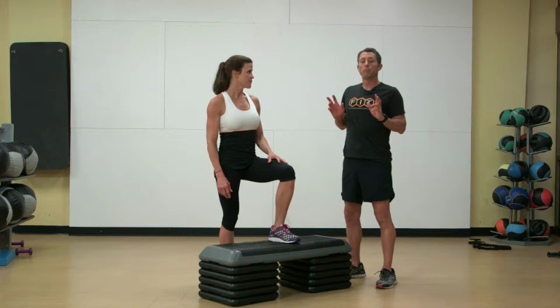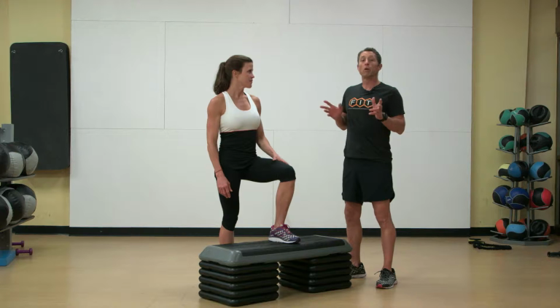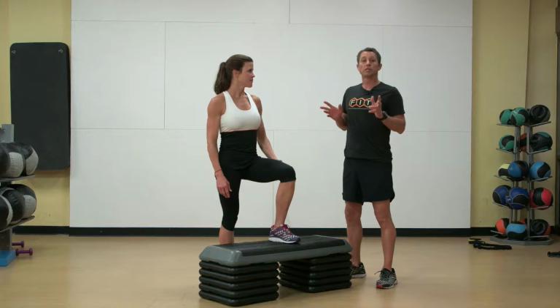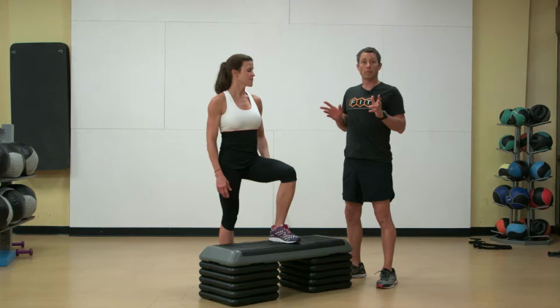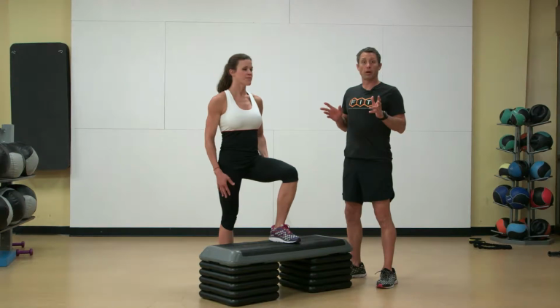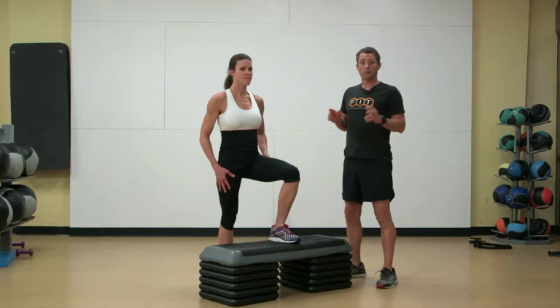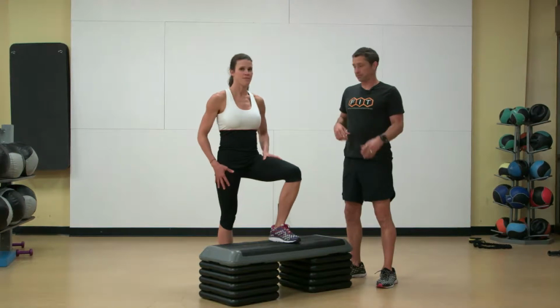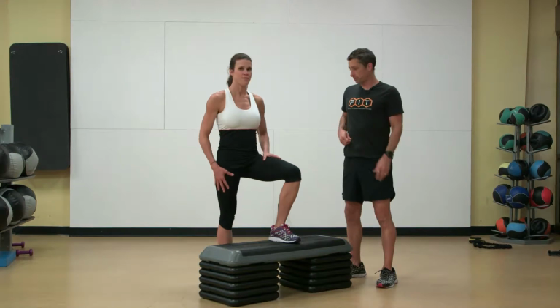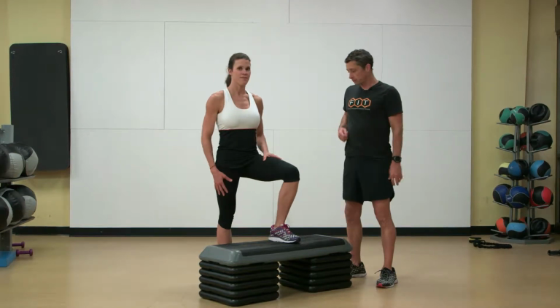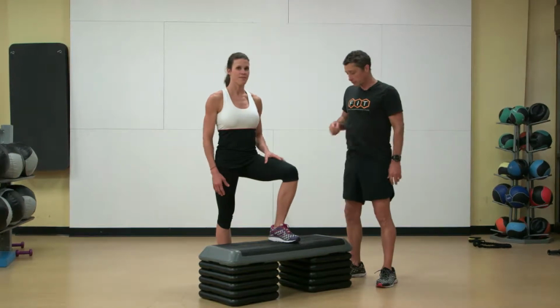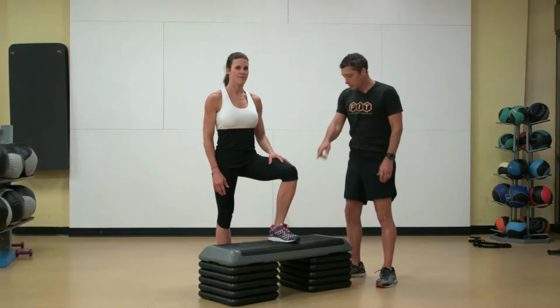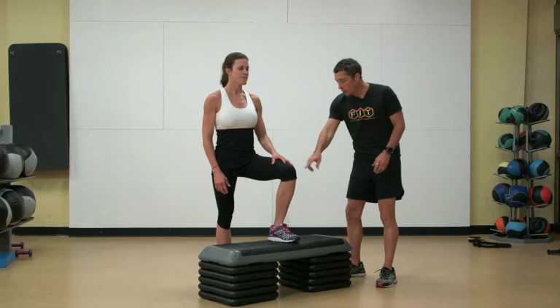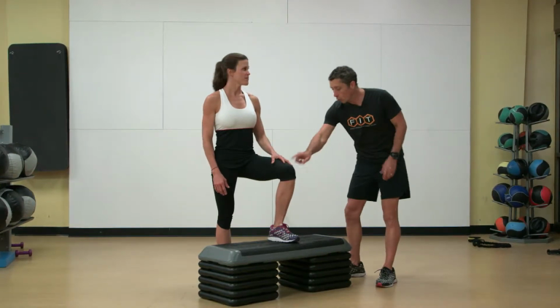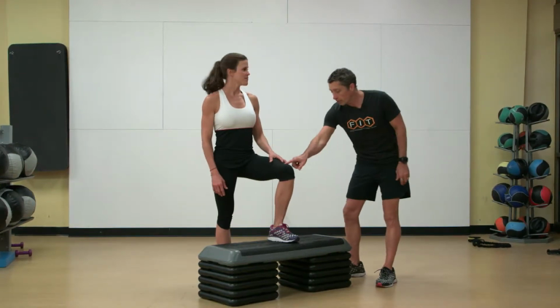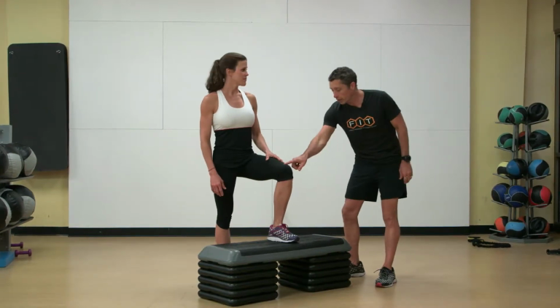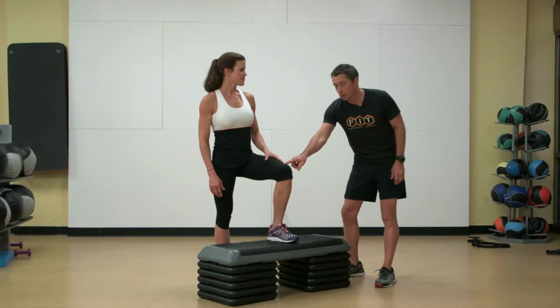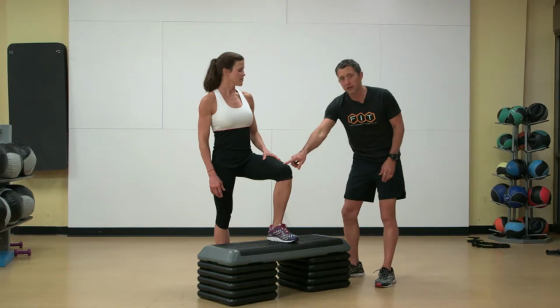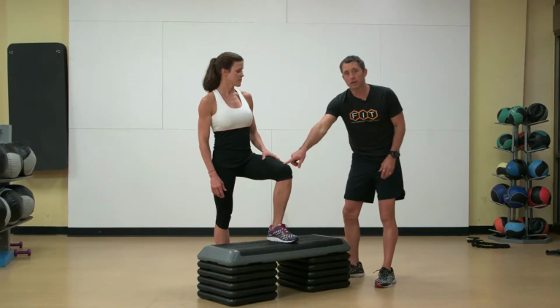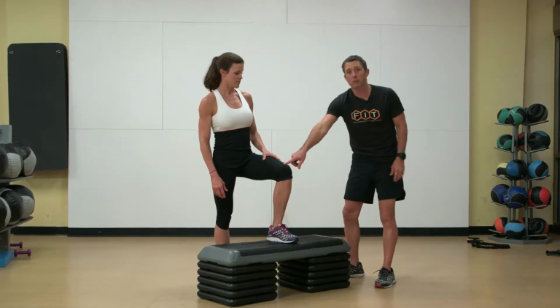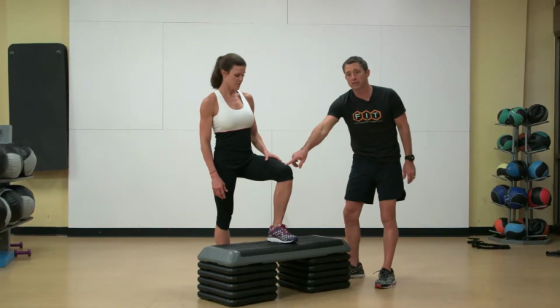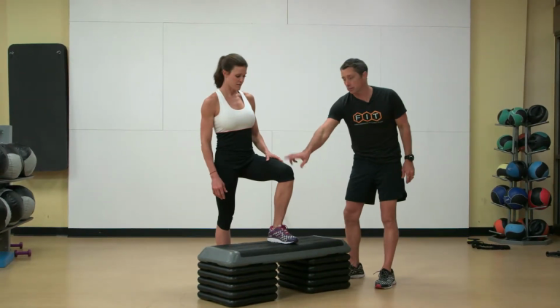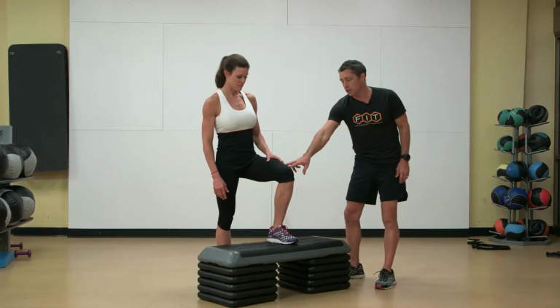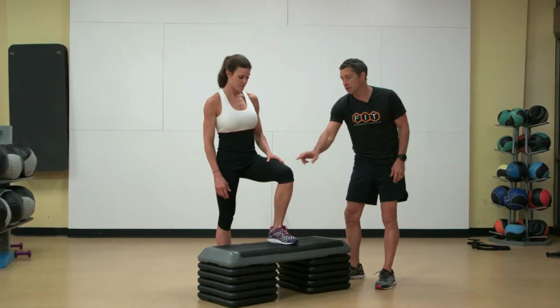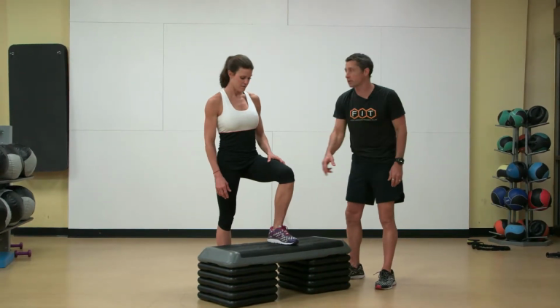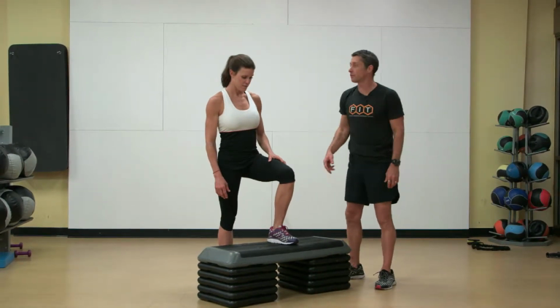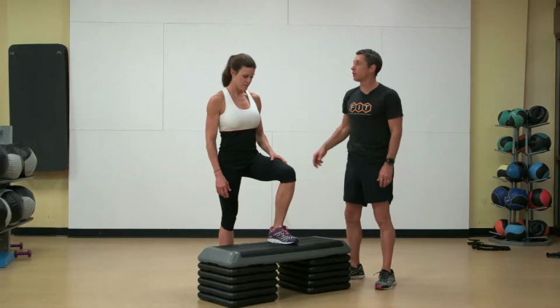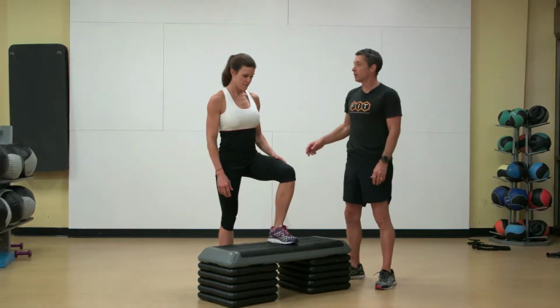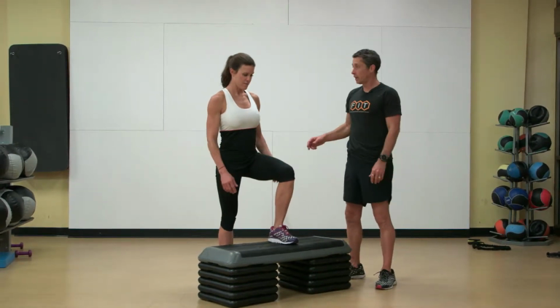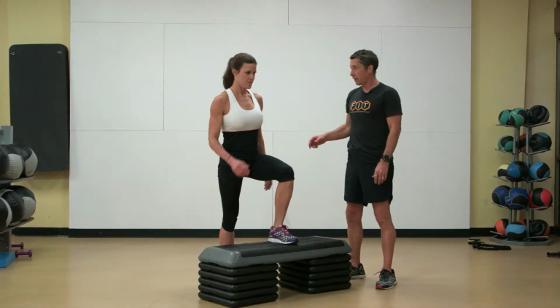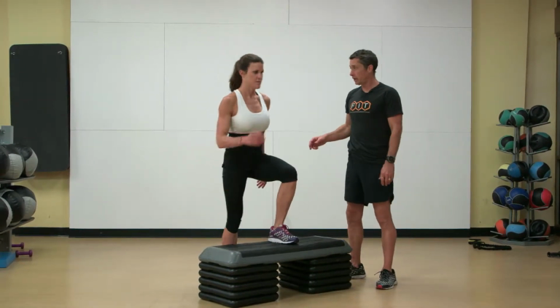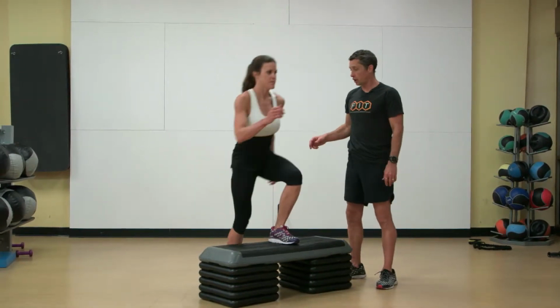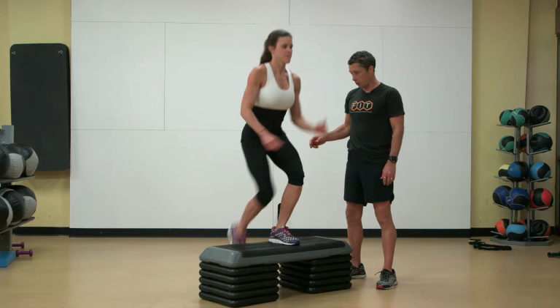Power step up. One foot elevated on the box step. We're going to stick with this foot and go.